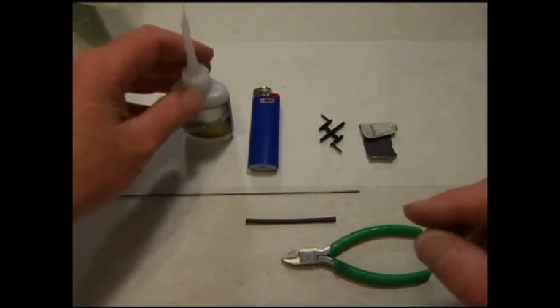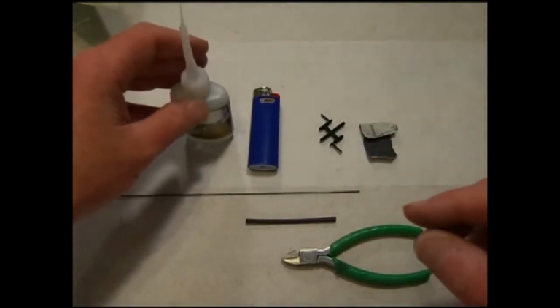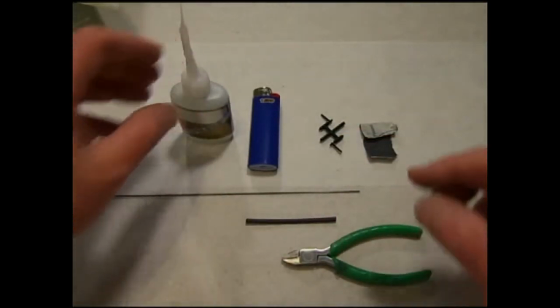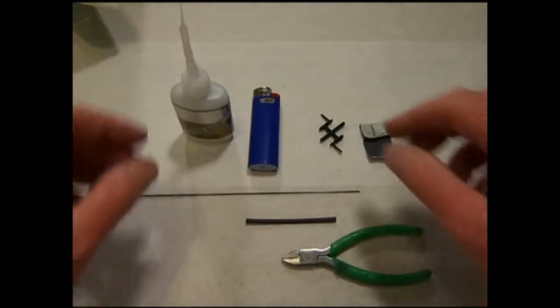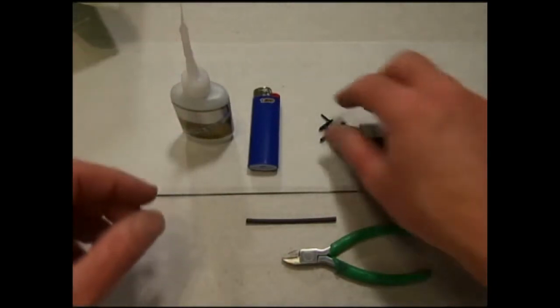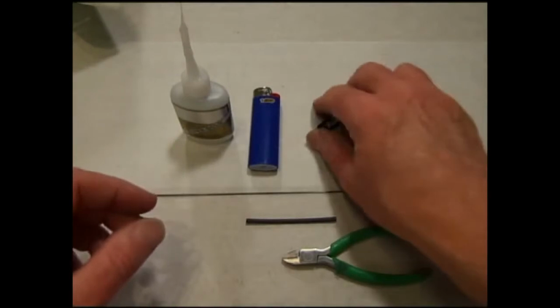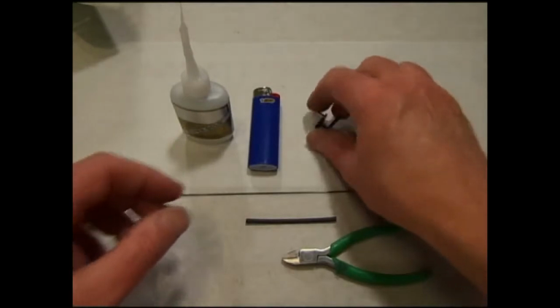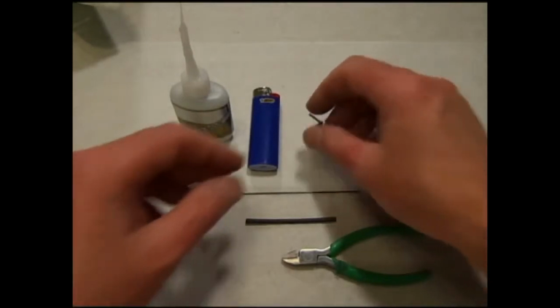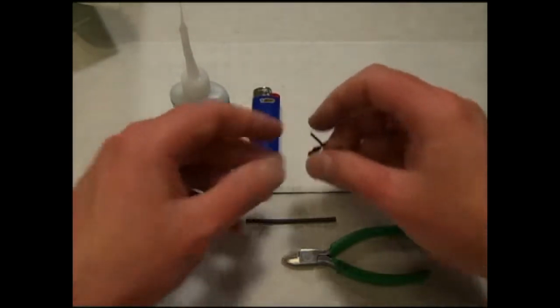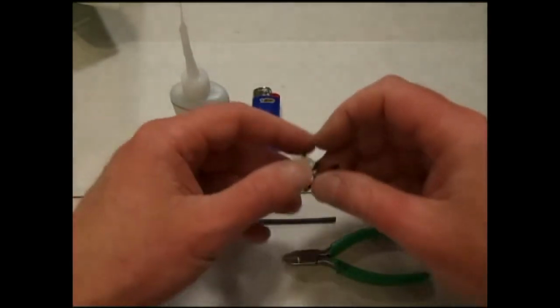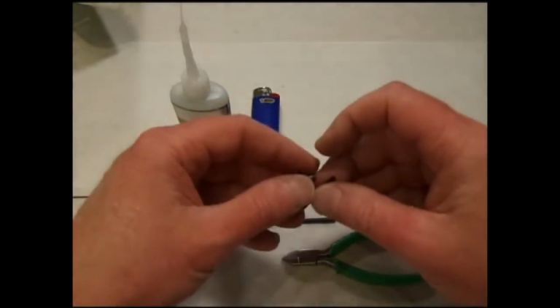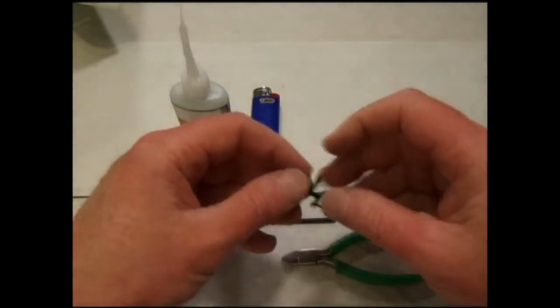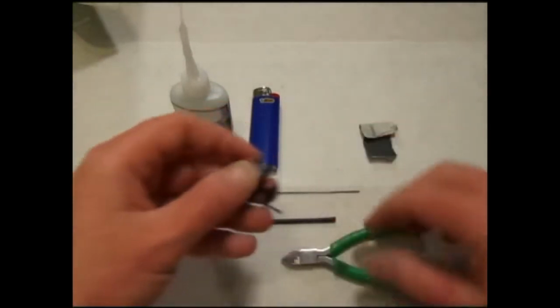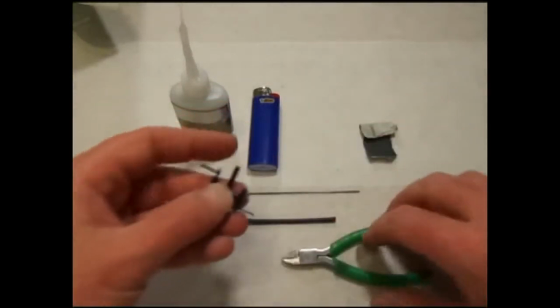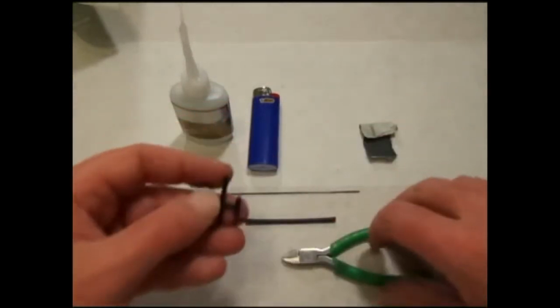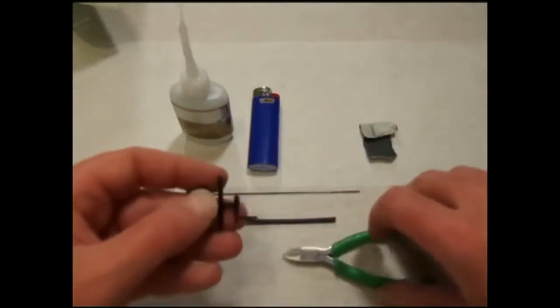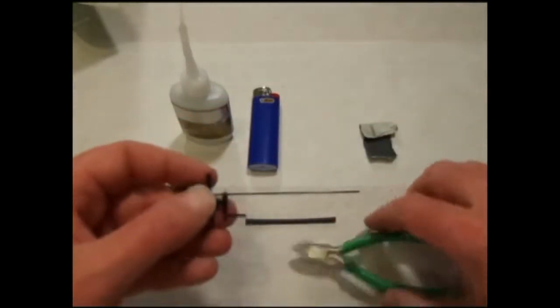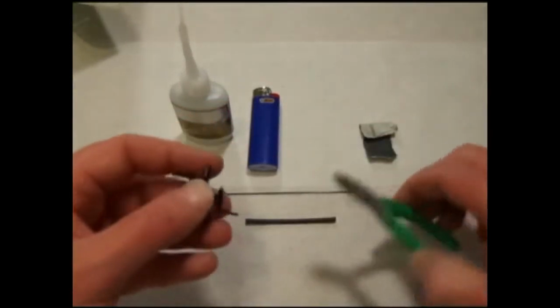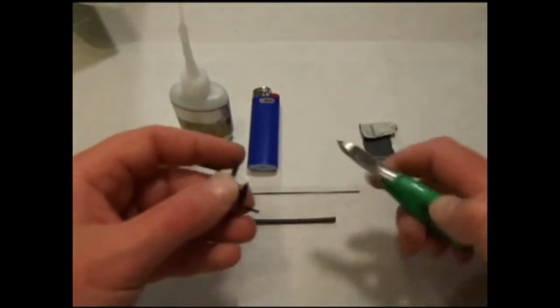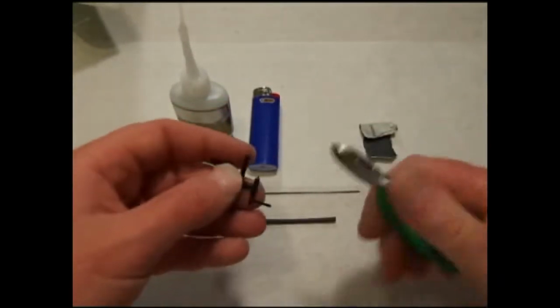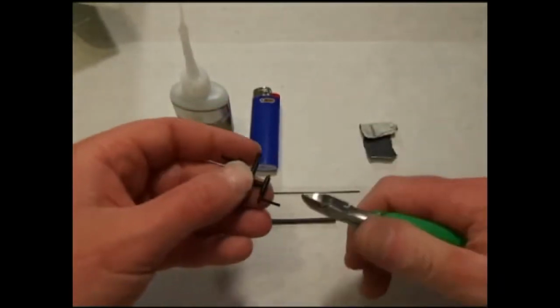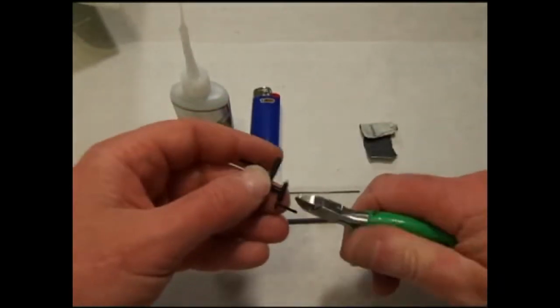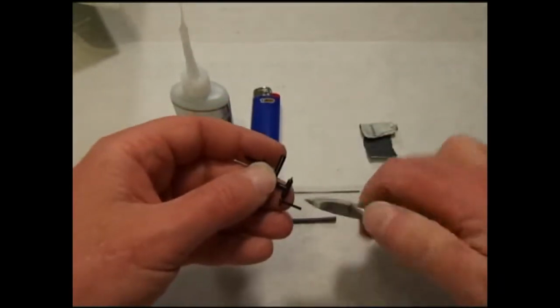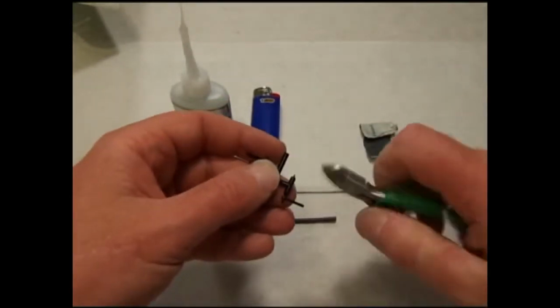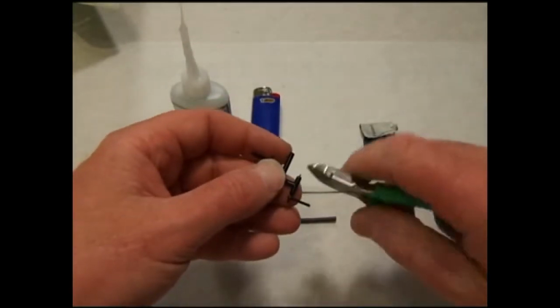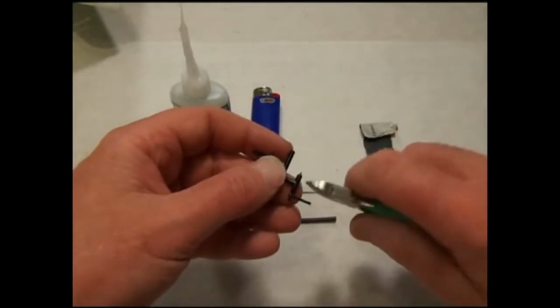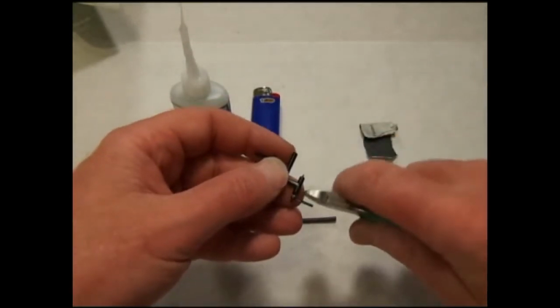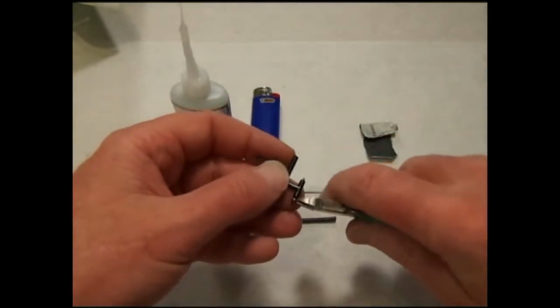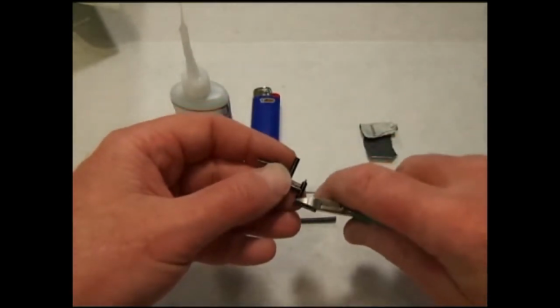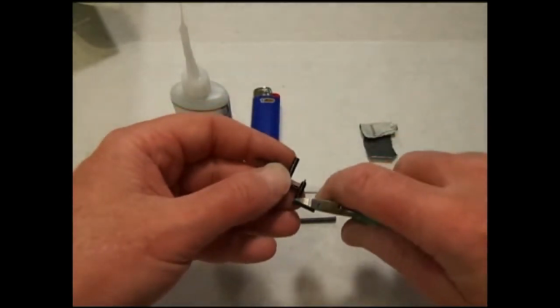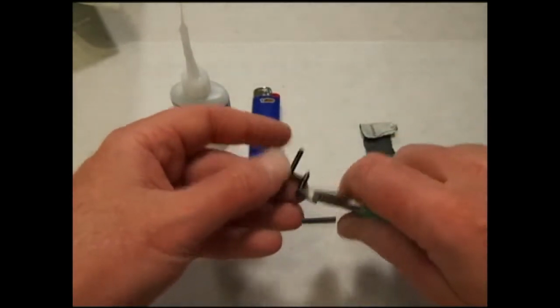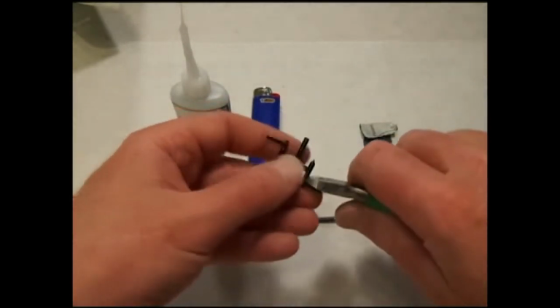These are the new snap links from RC Factory. Cut one from the tree.